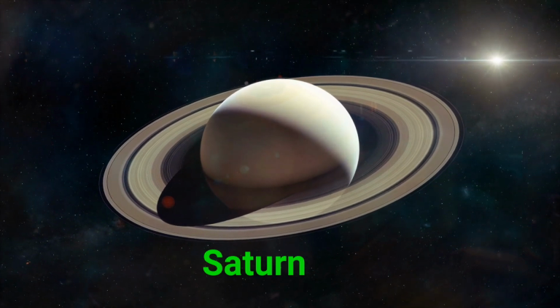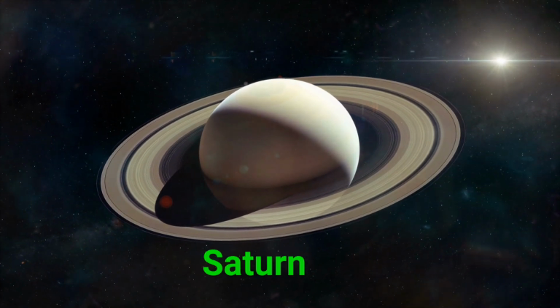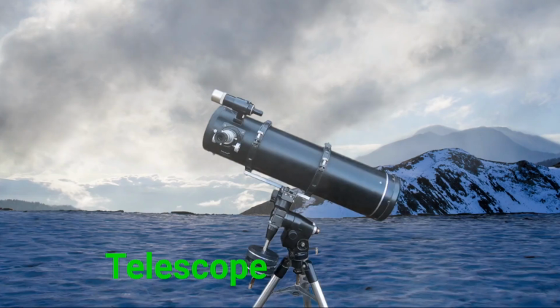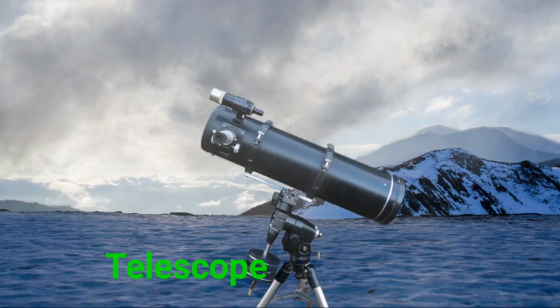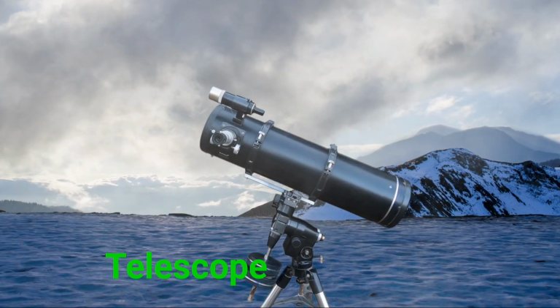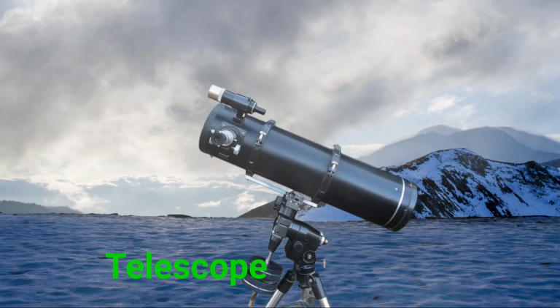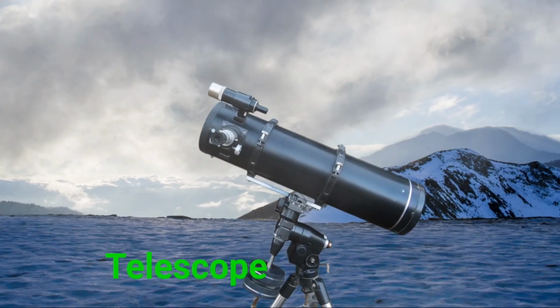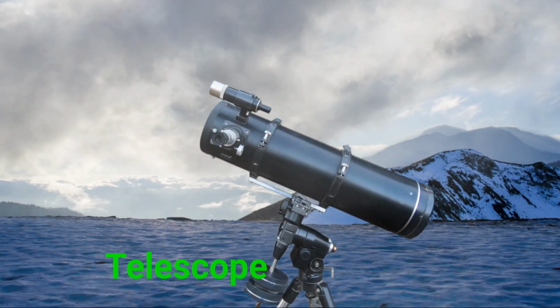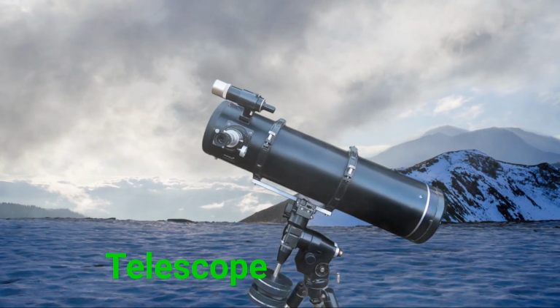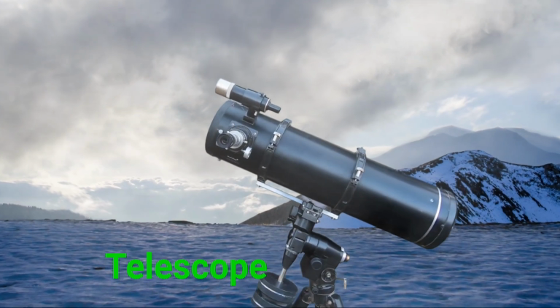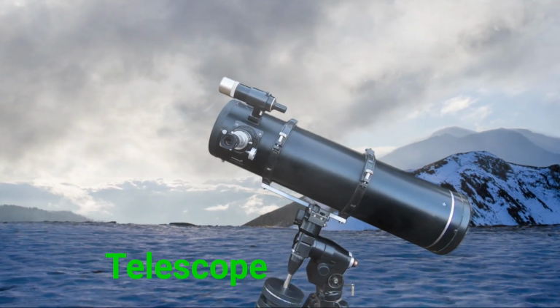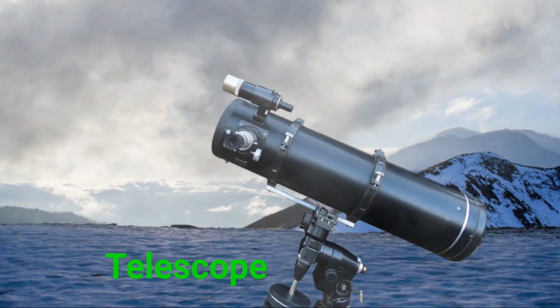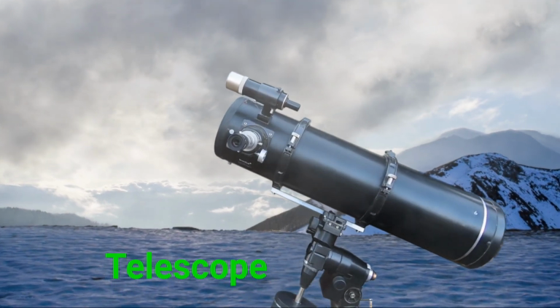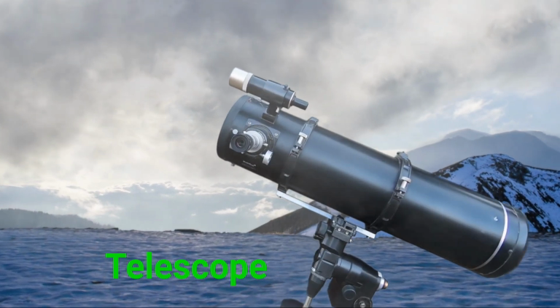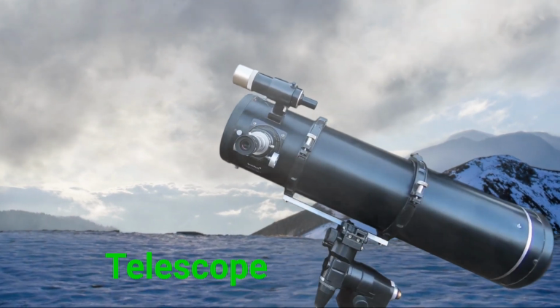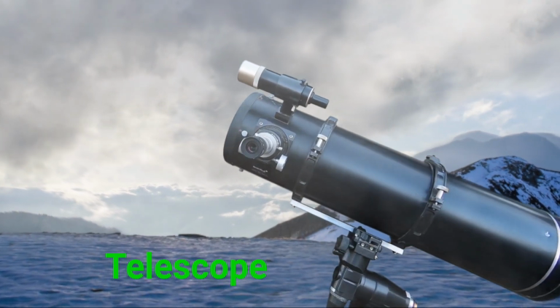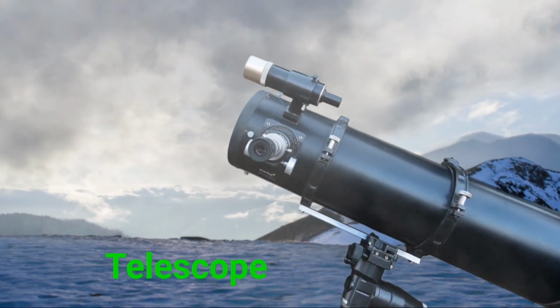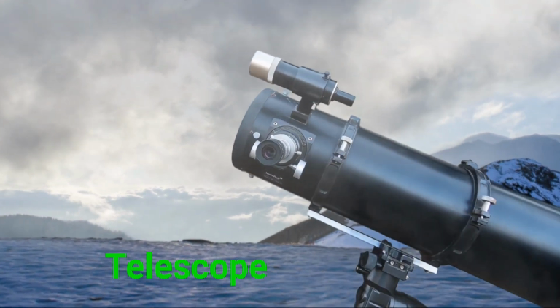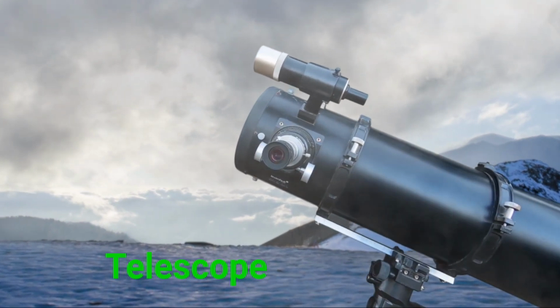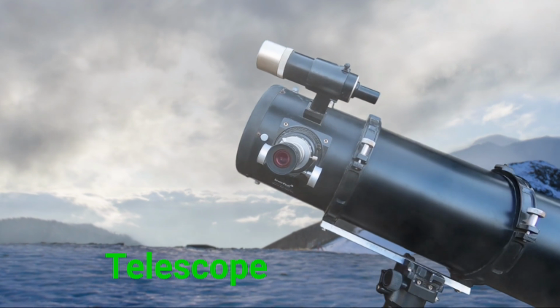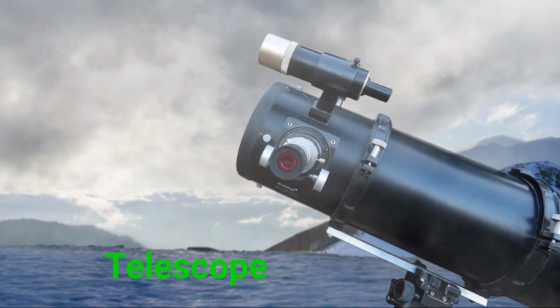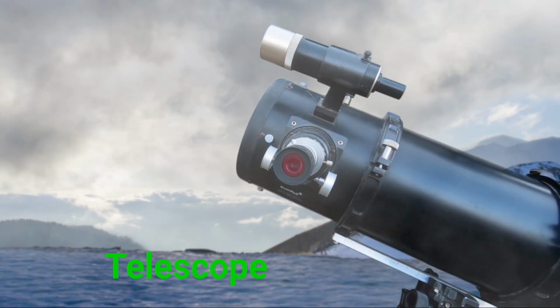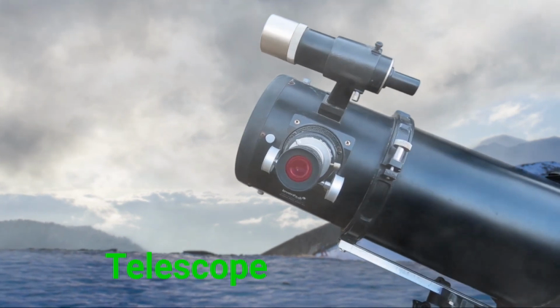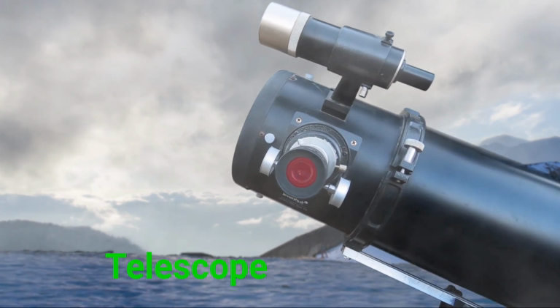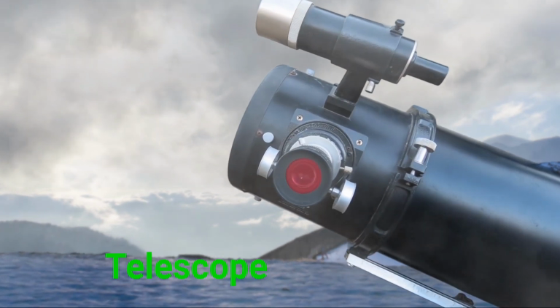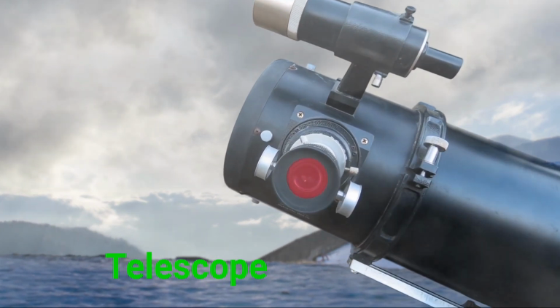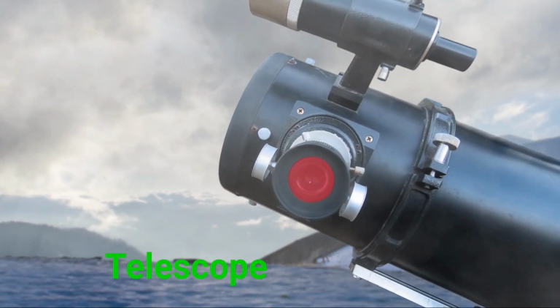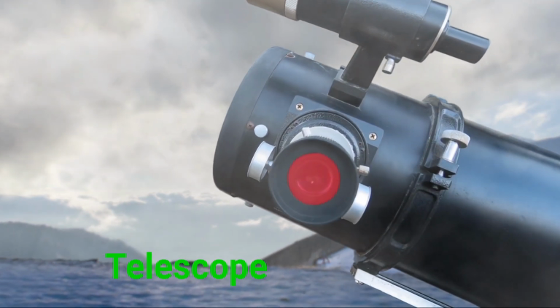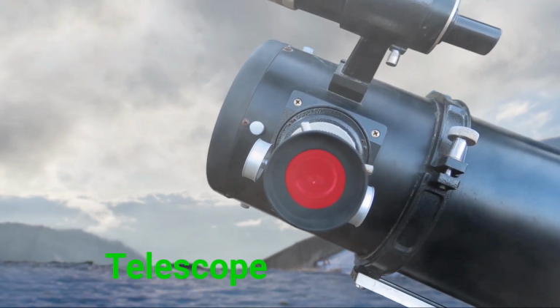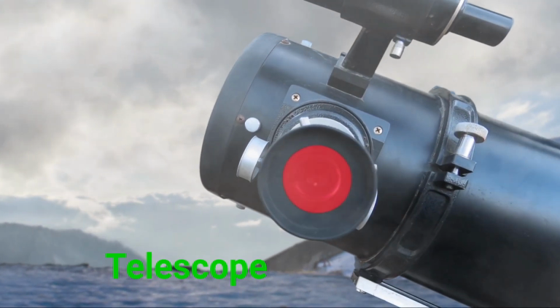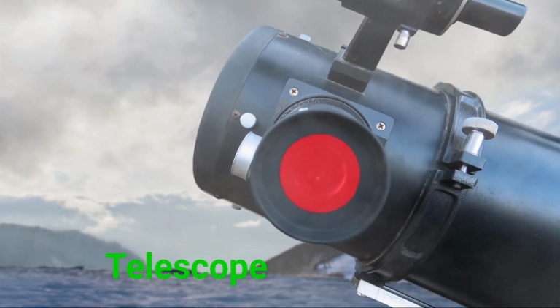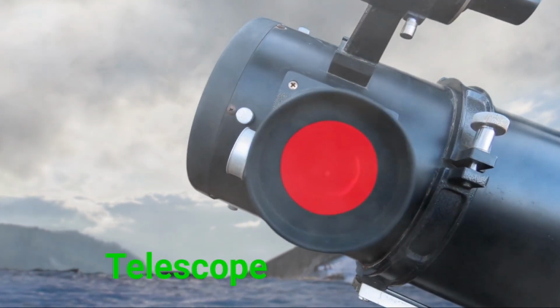This is a telescope. A telescope helps us see far away planets and stars, even galaxies.